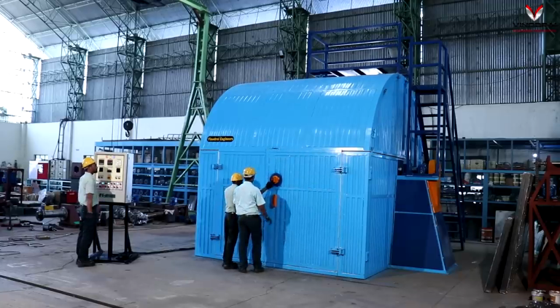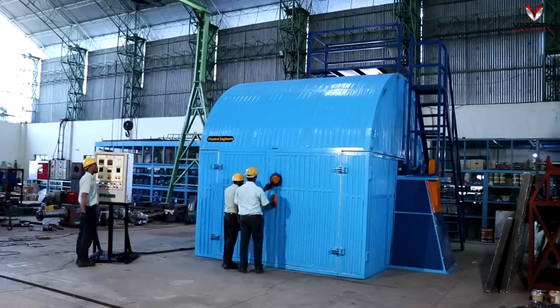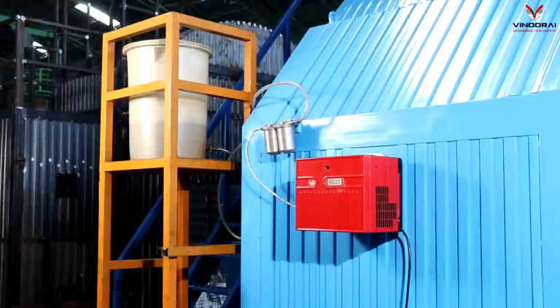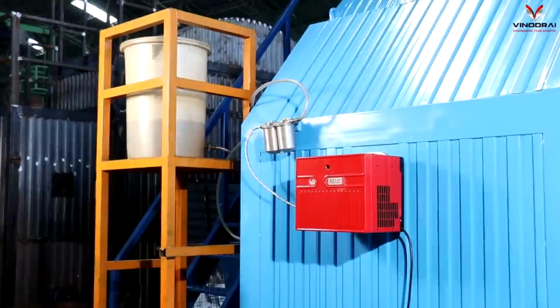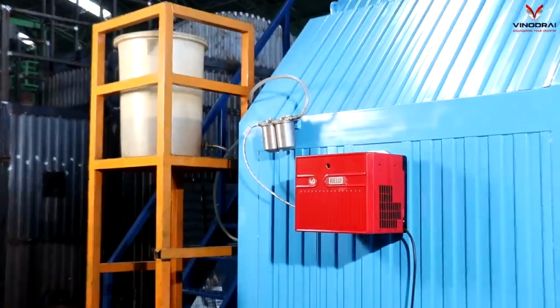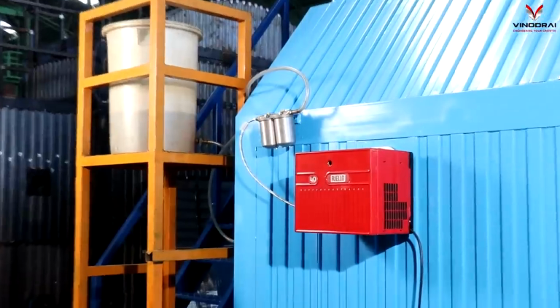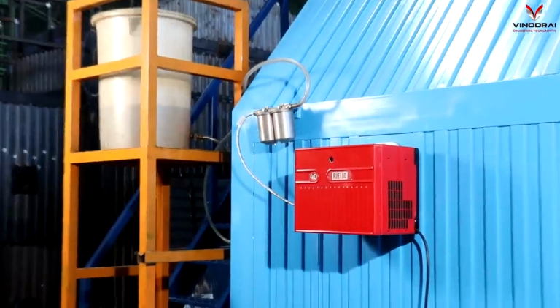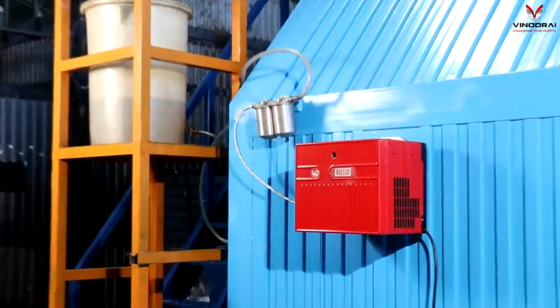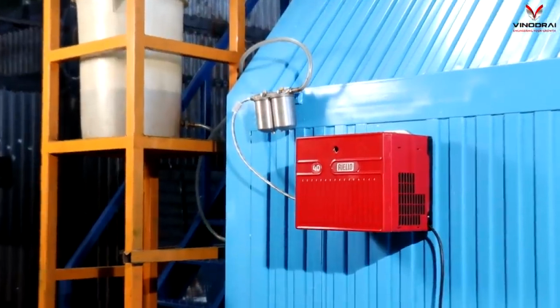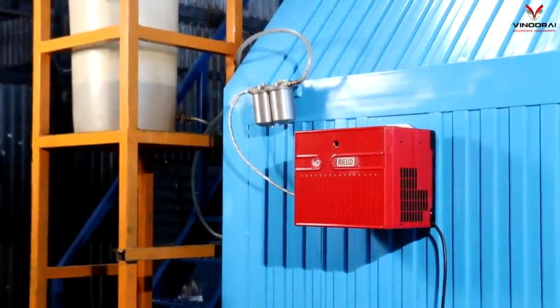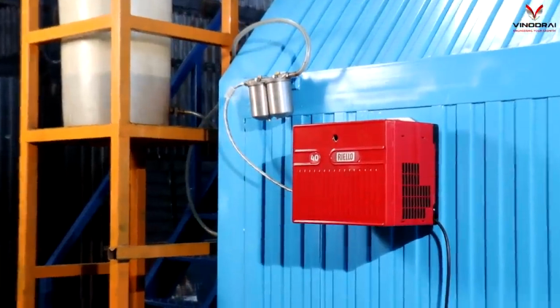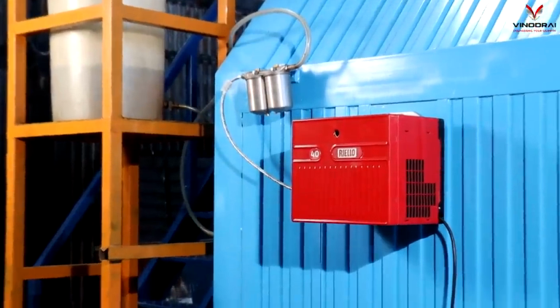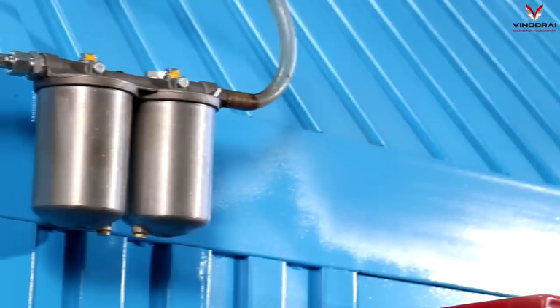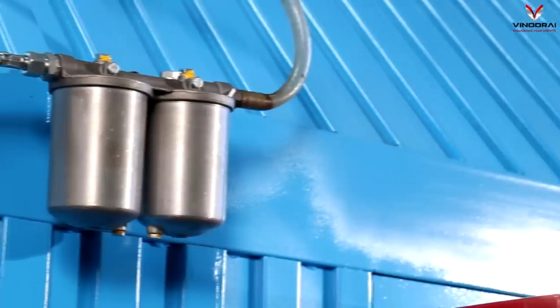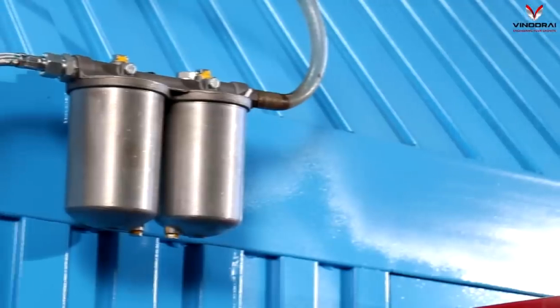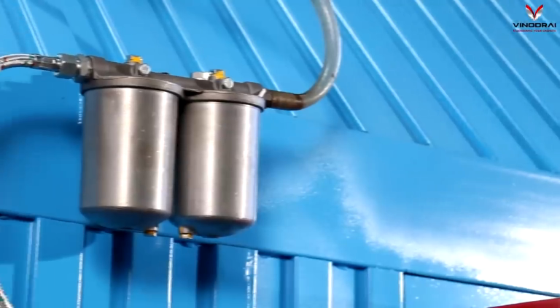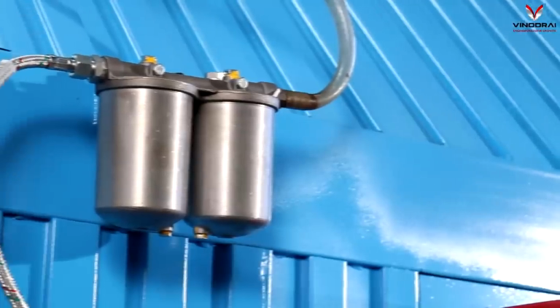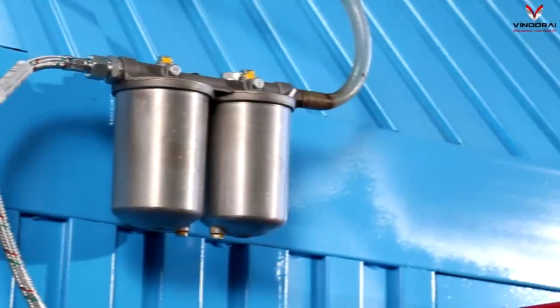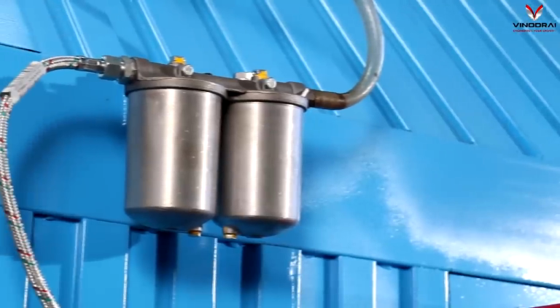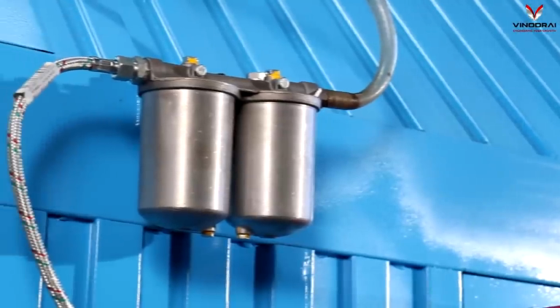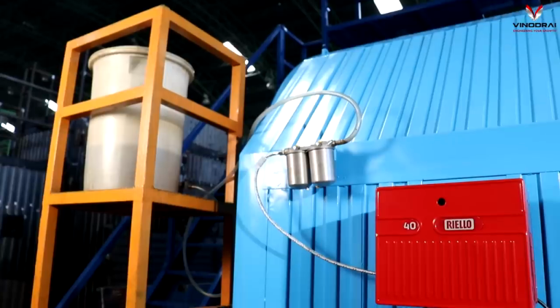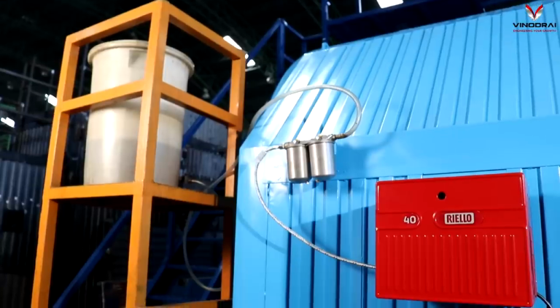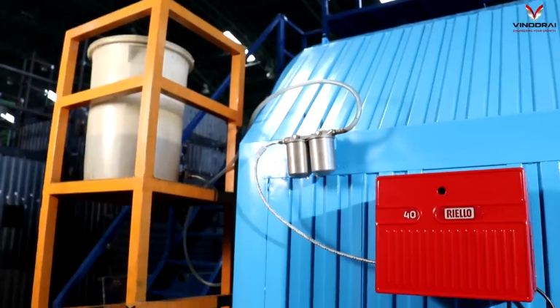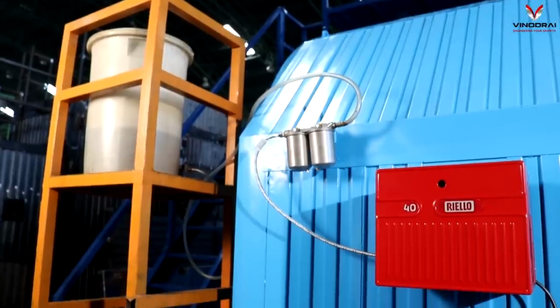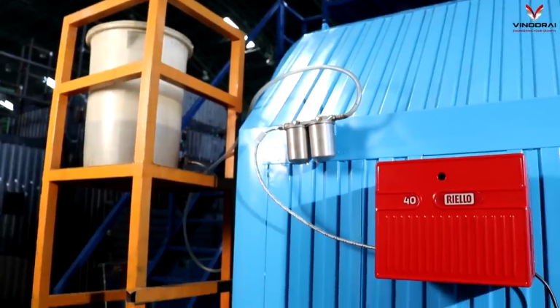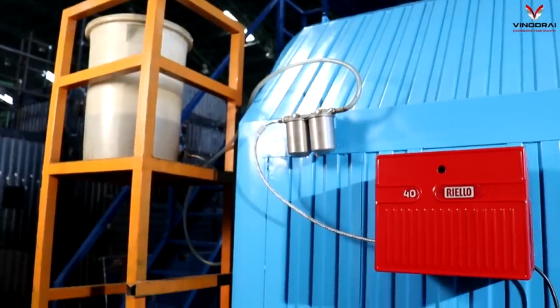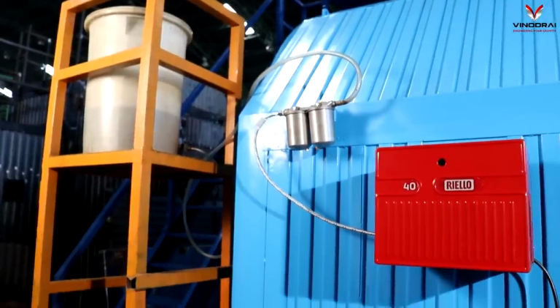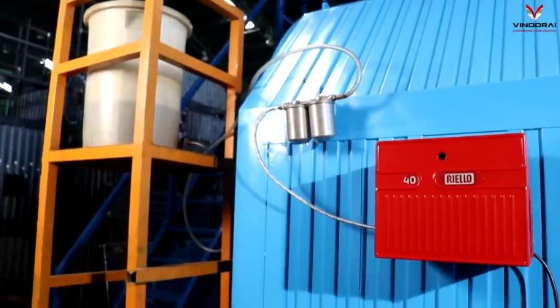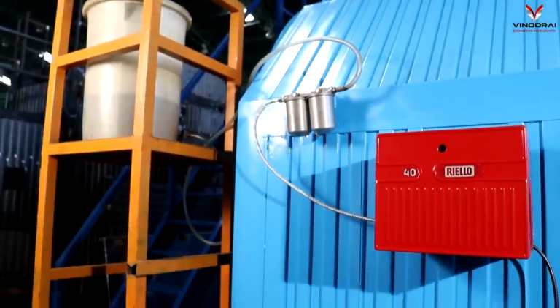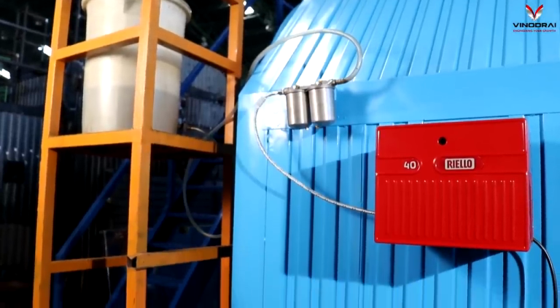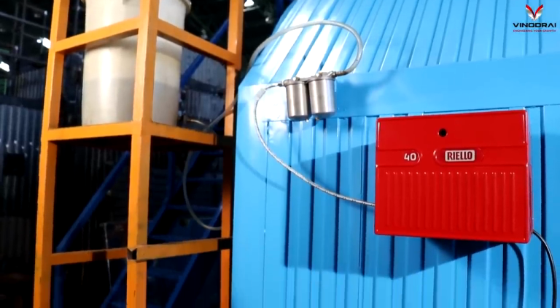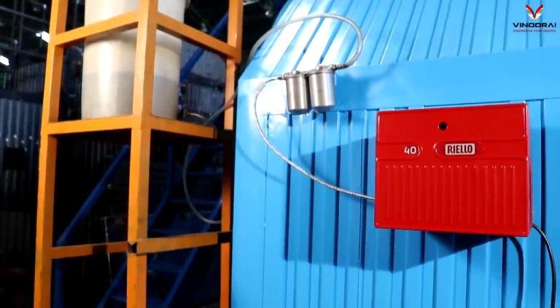The machine comes with a fuel efficient Italian diesel burner. Optionally, a gas burner can be chosen.